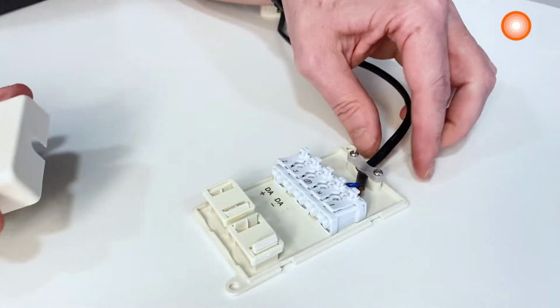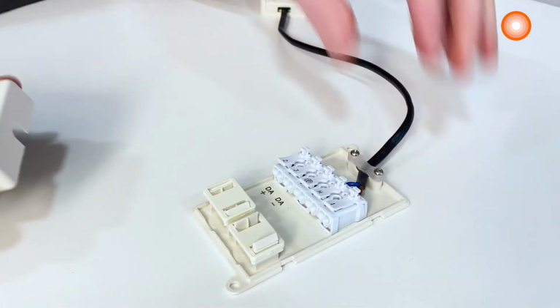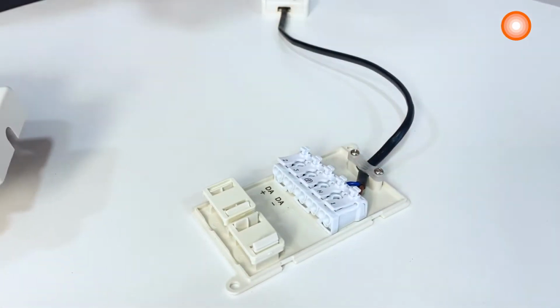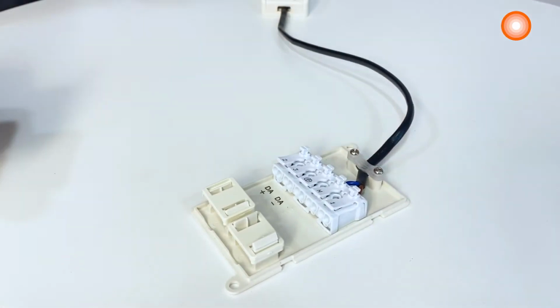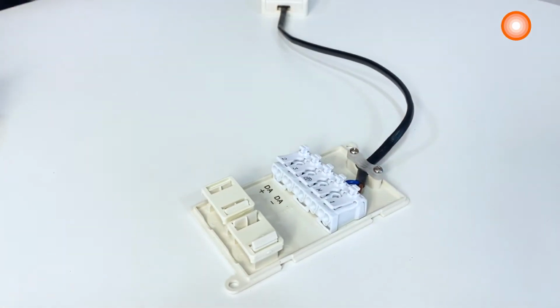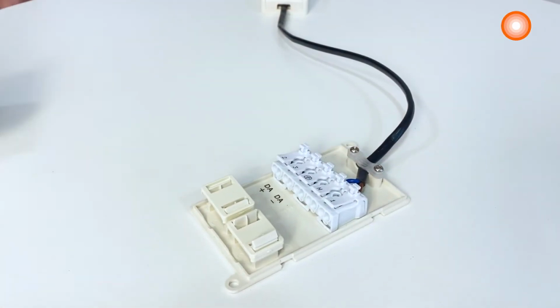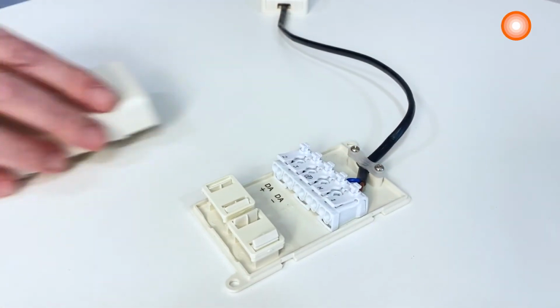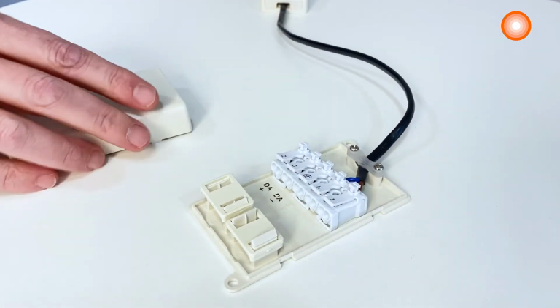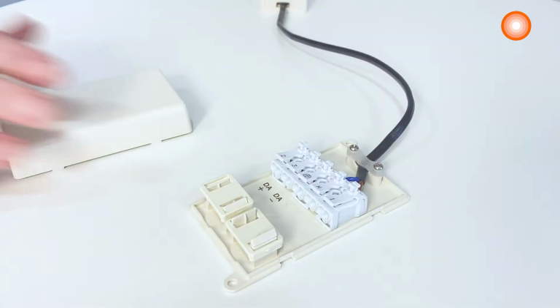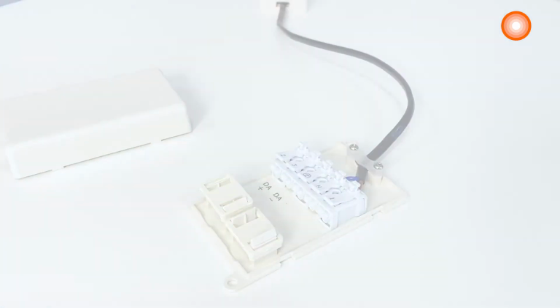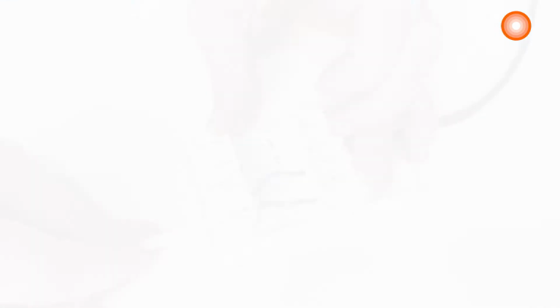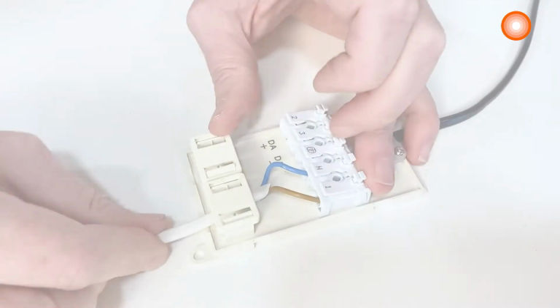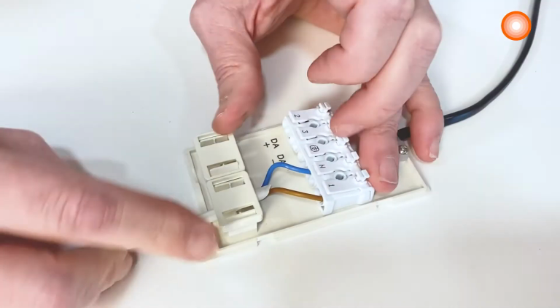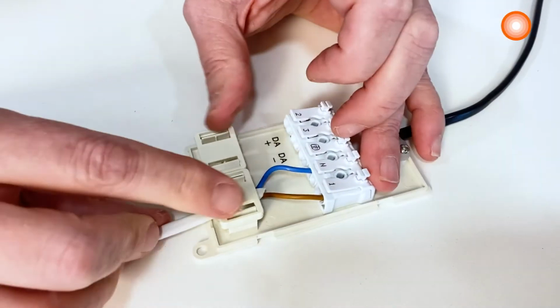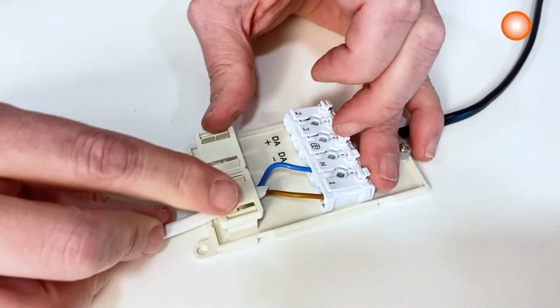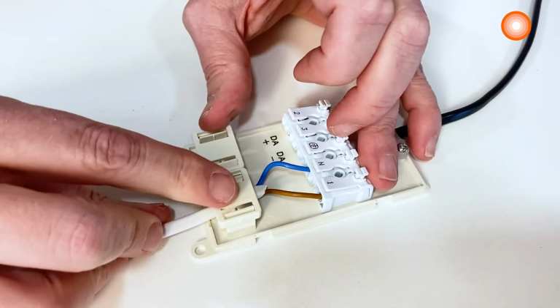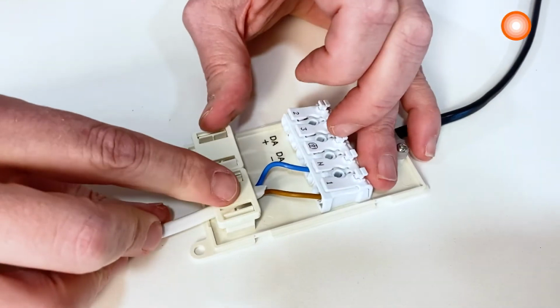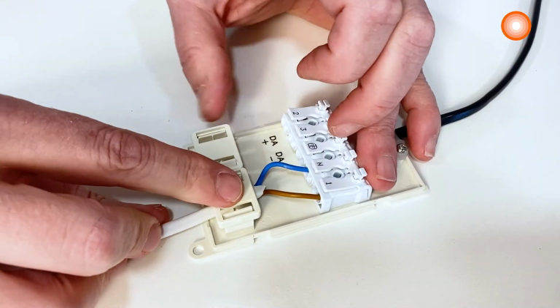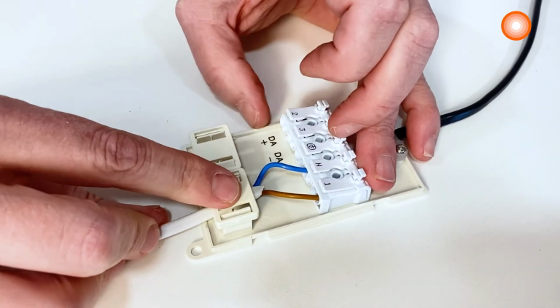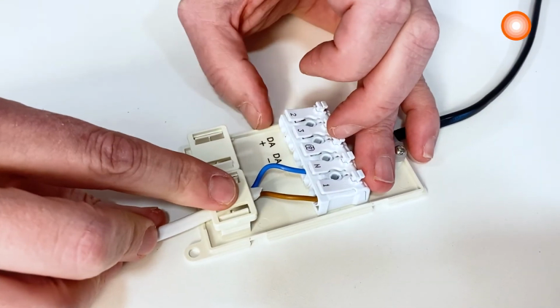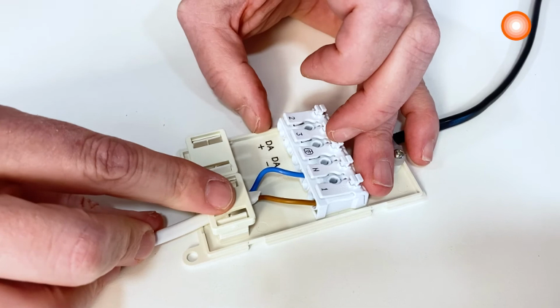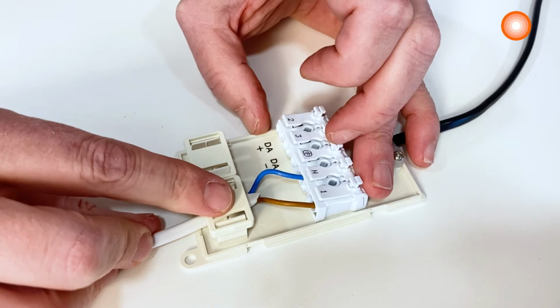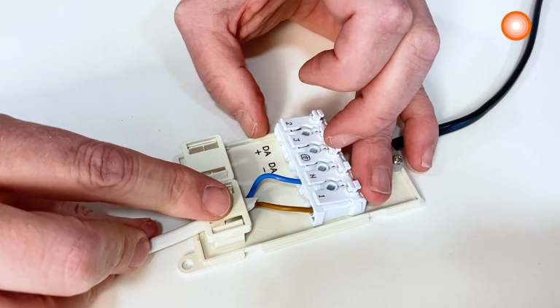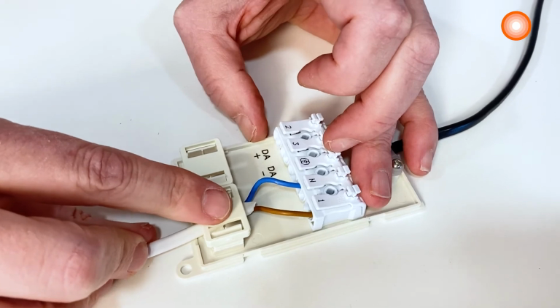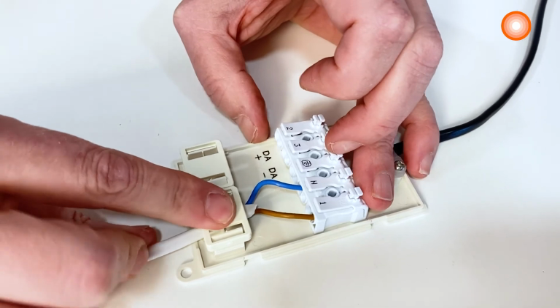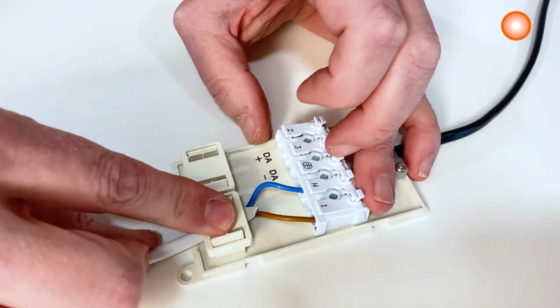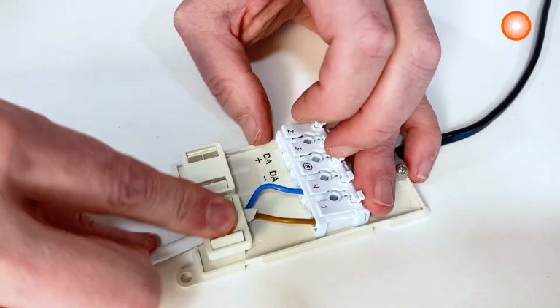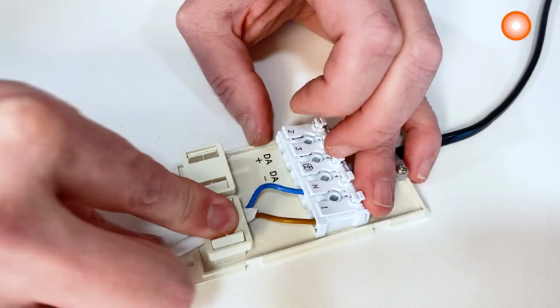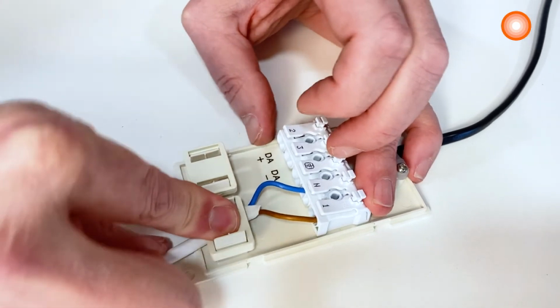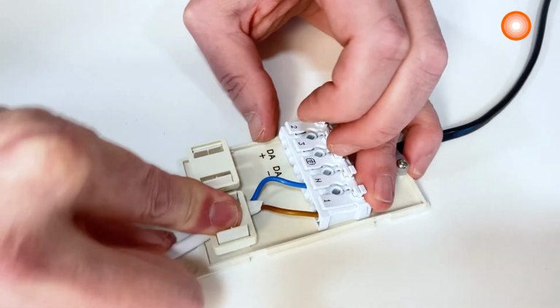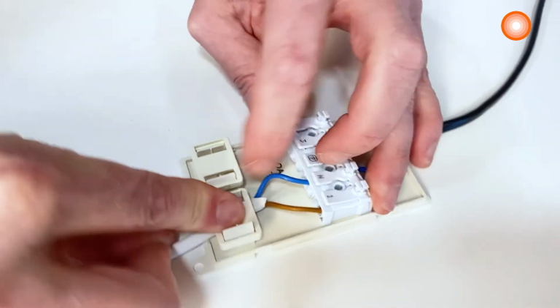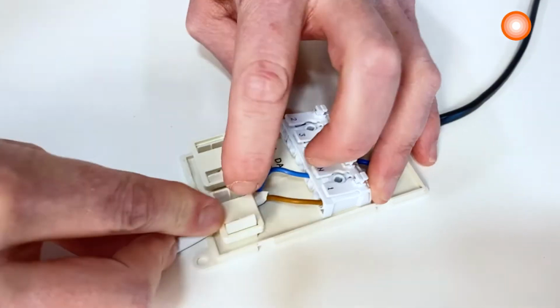It allows a tool-free connection. Through-wiring is possible and an external control gear is included.